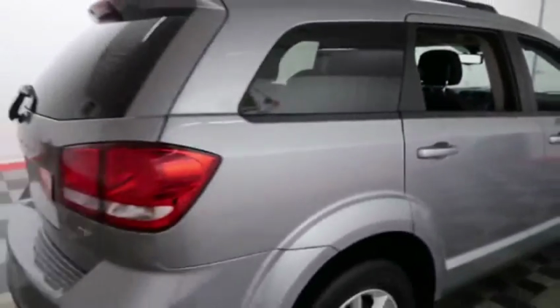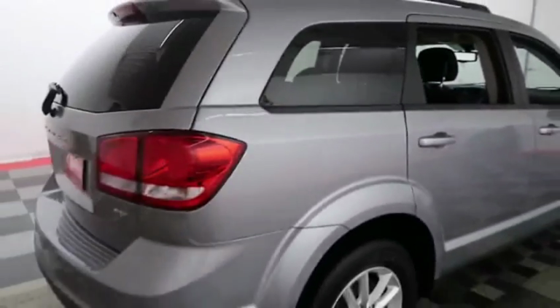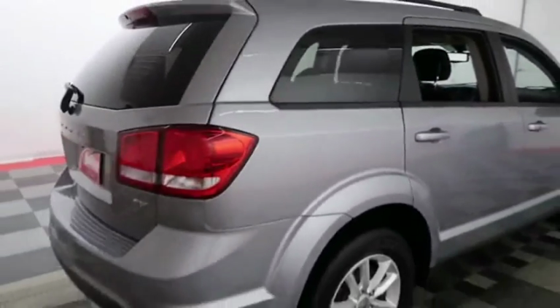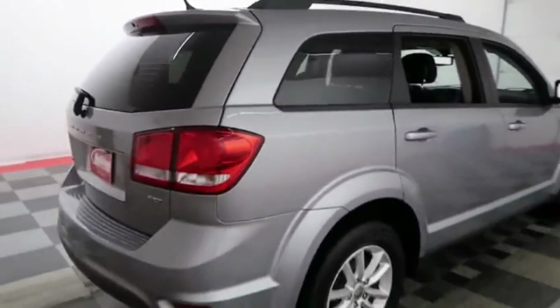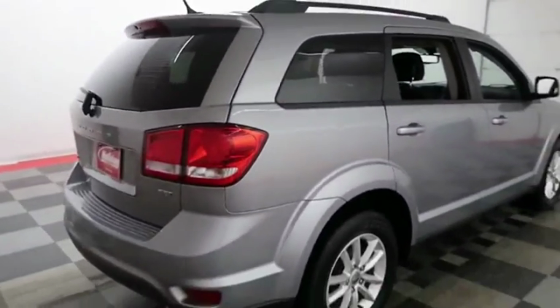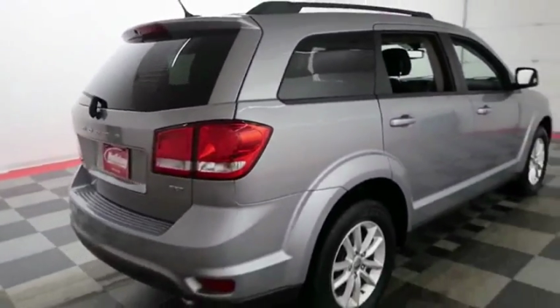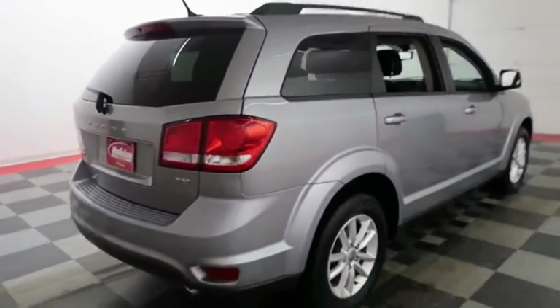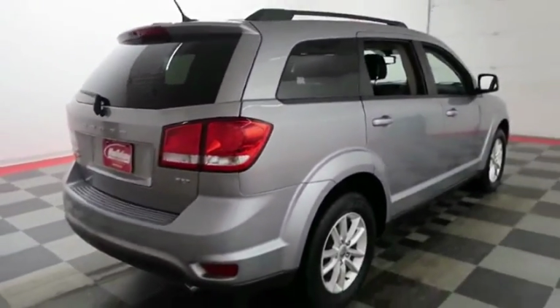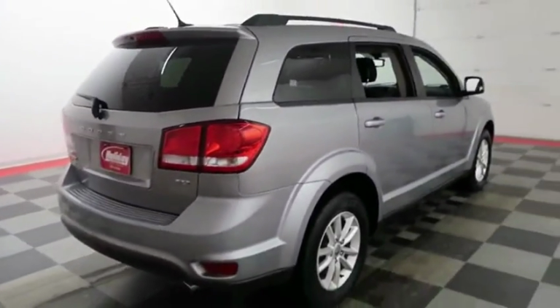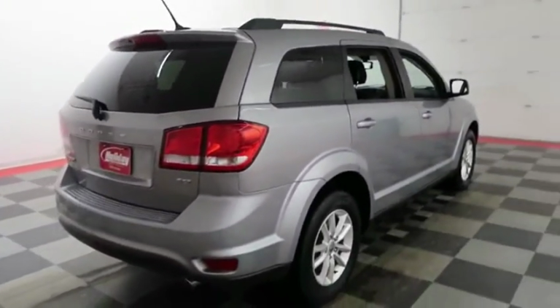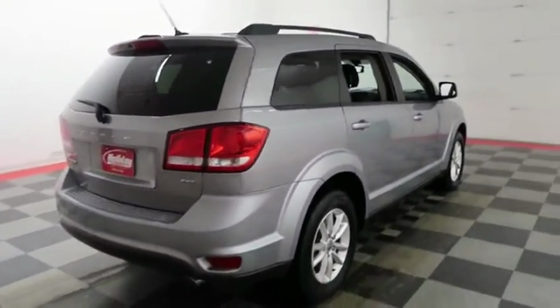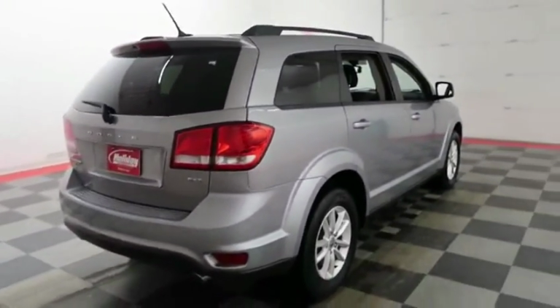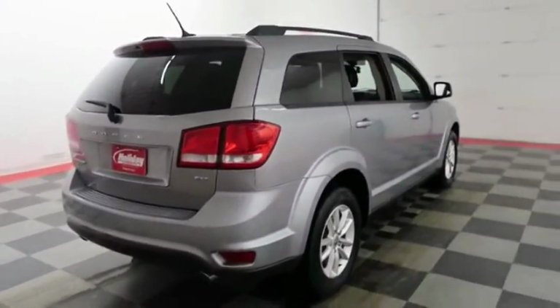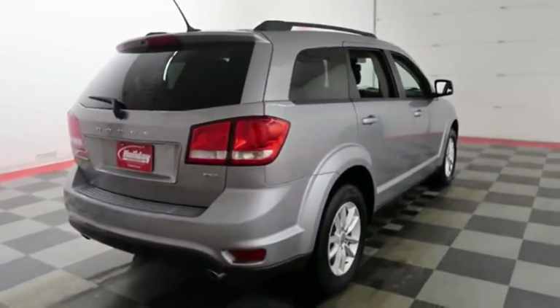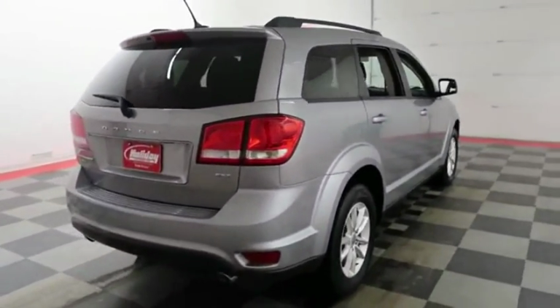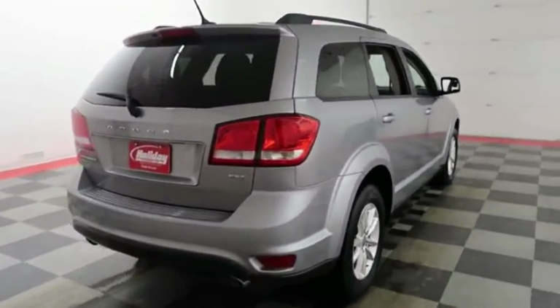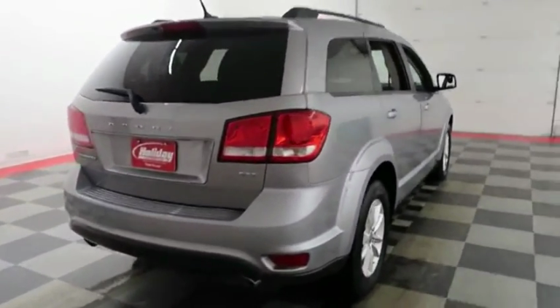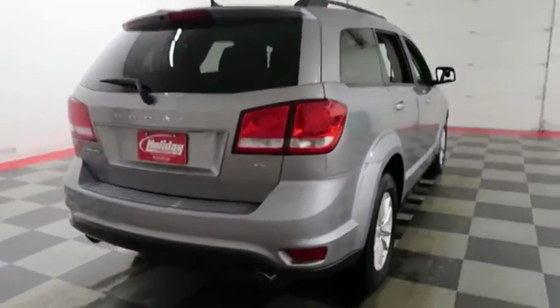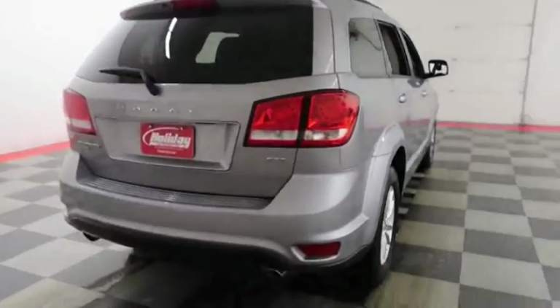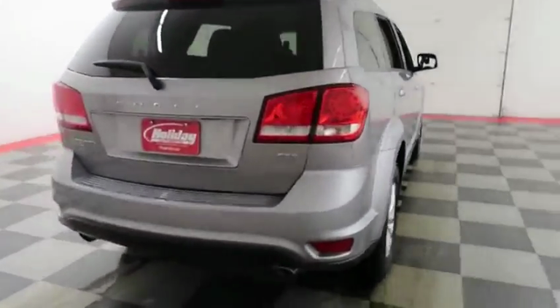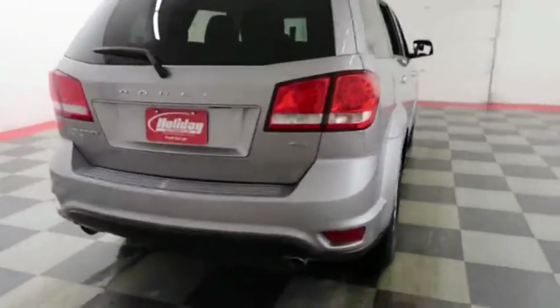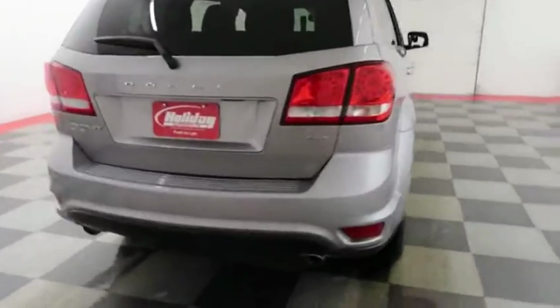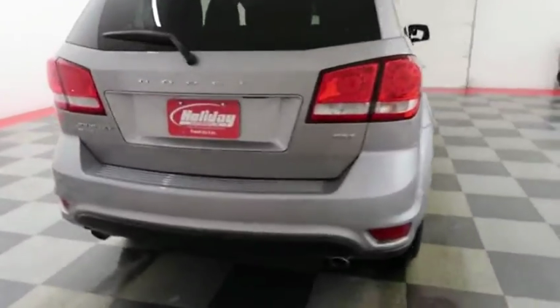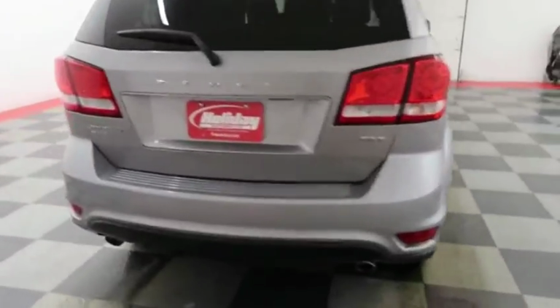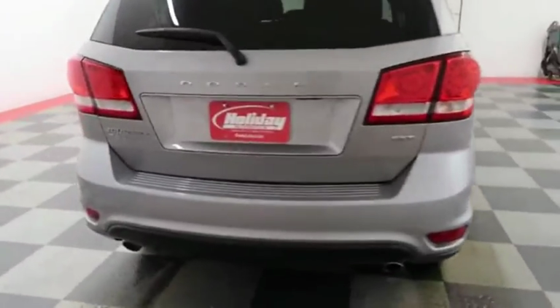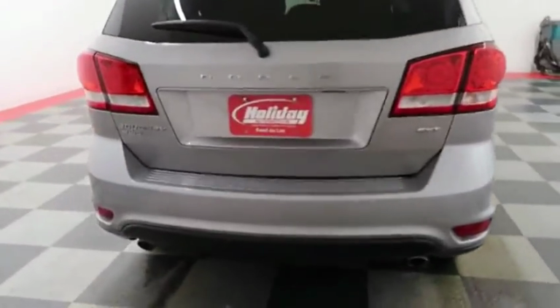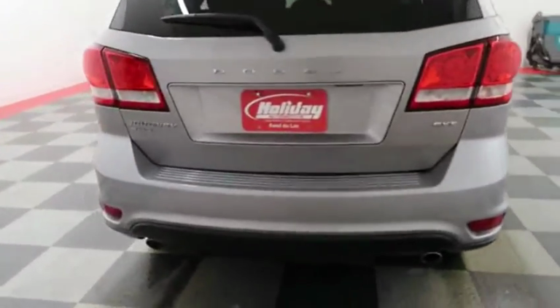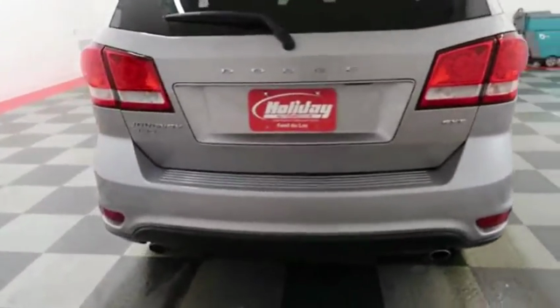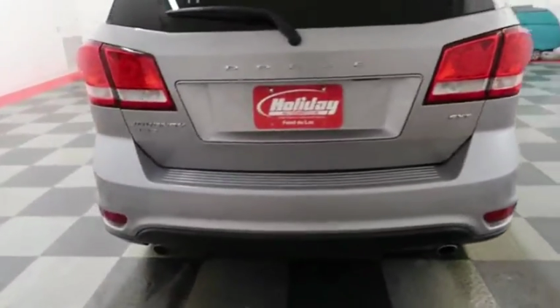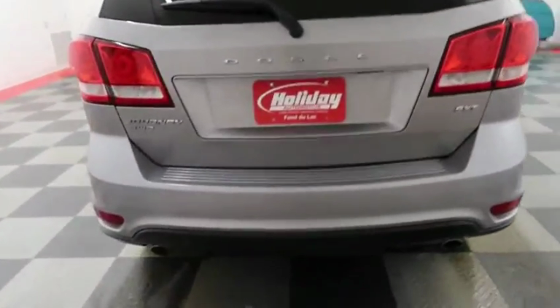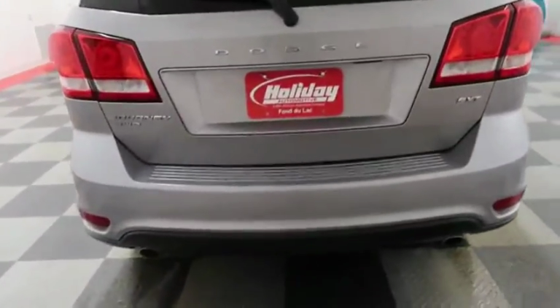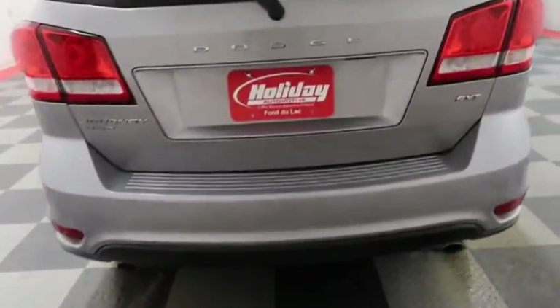We'll take a quick look down the passenger side. There is a dual exhaust here.